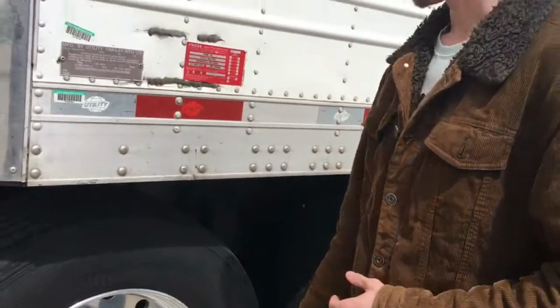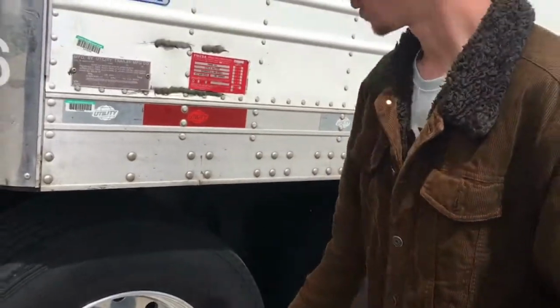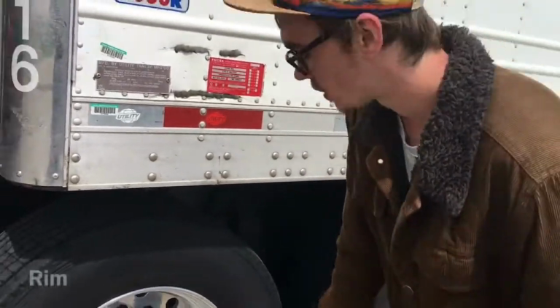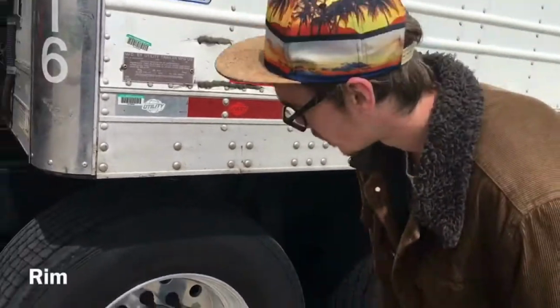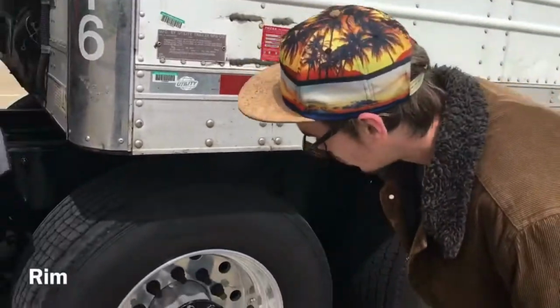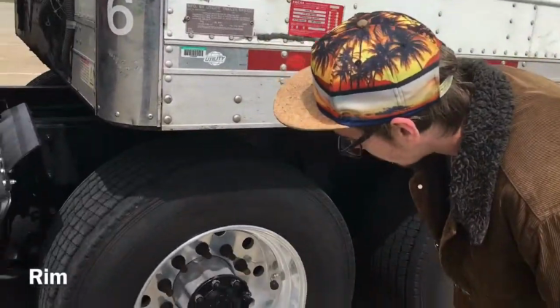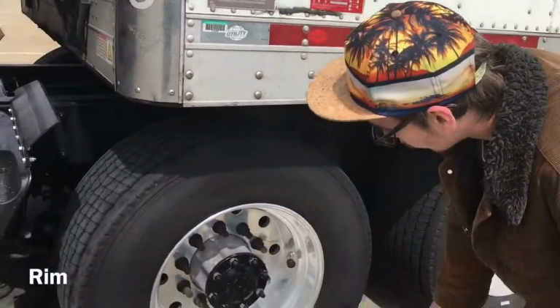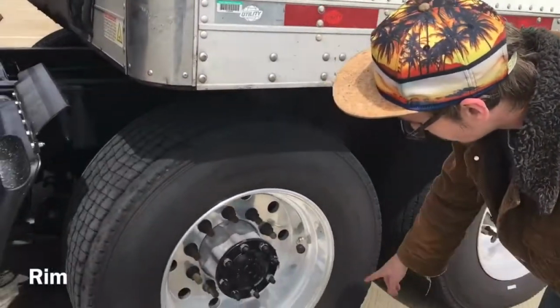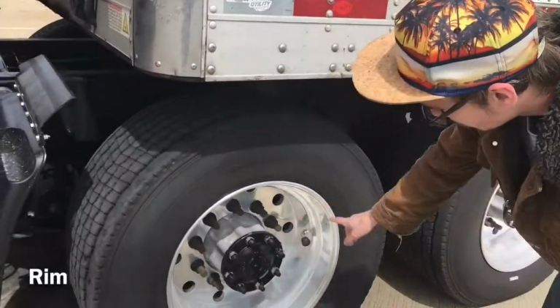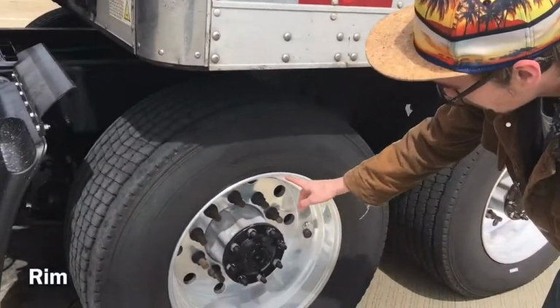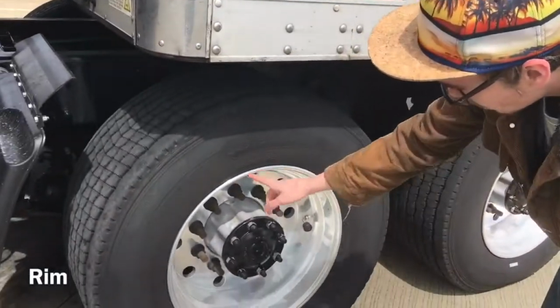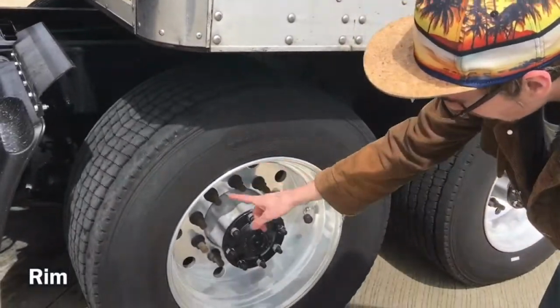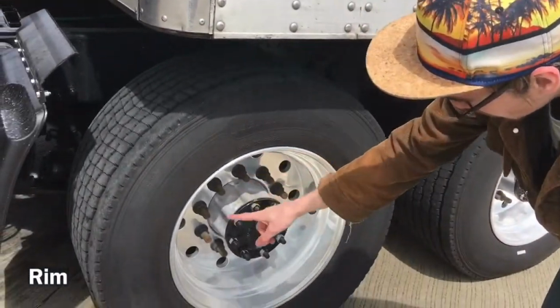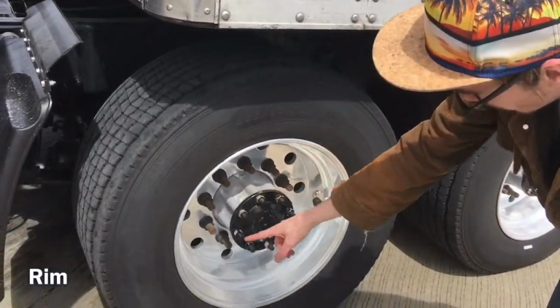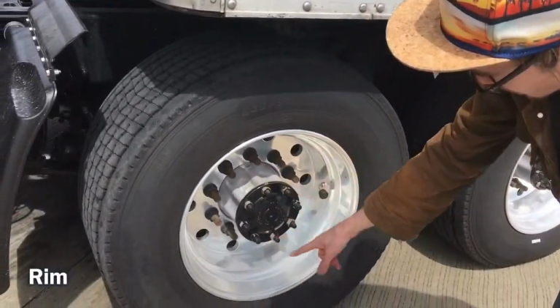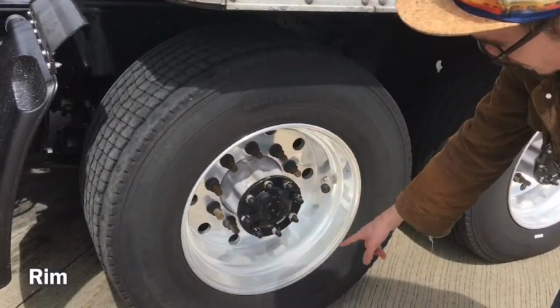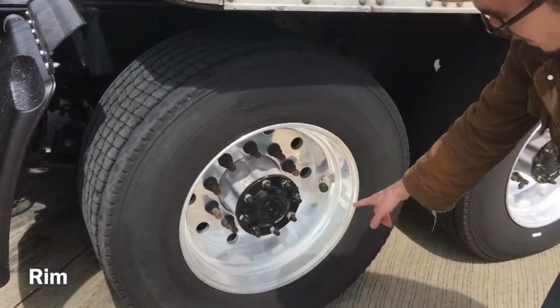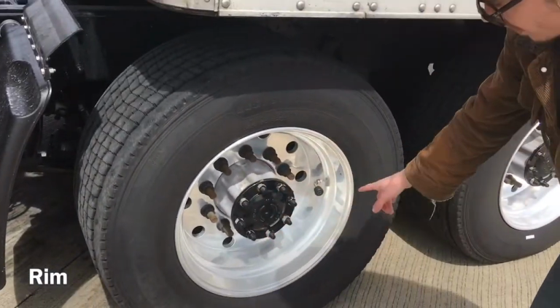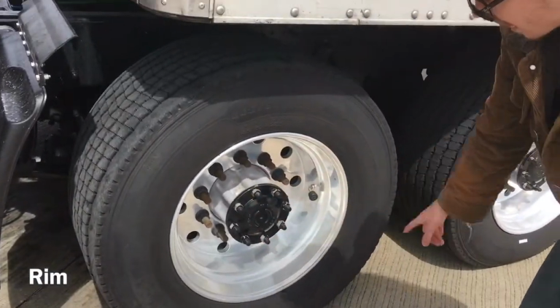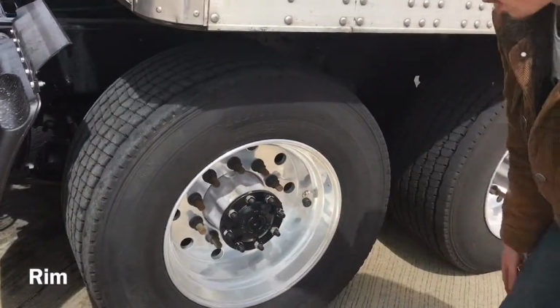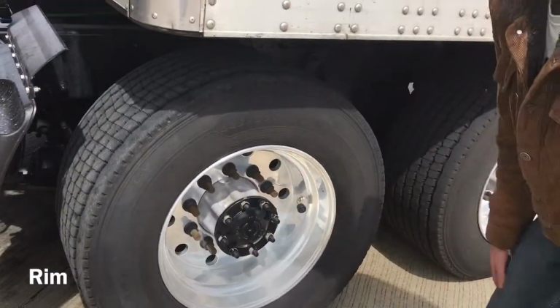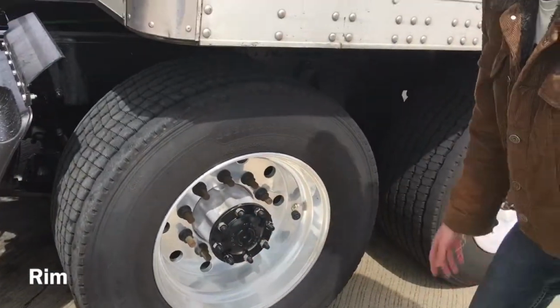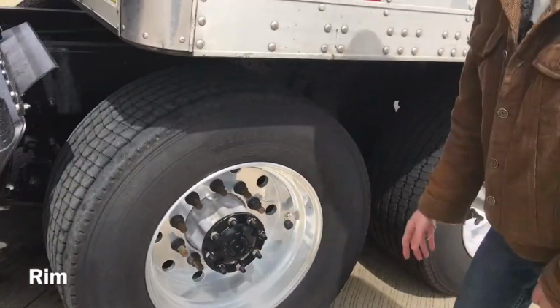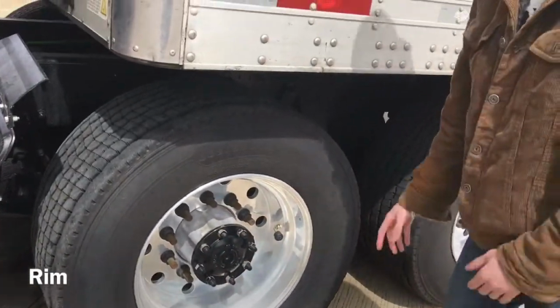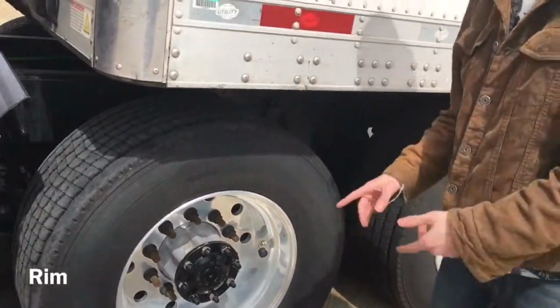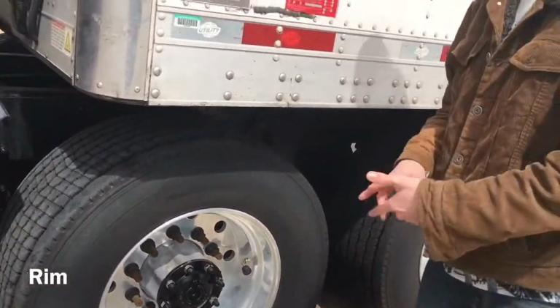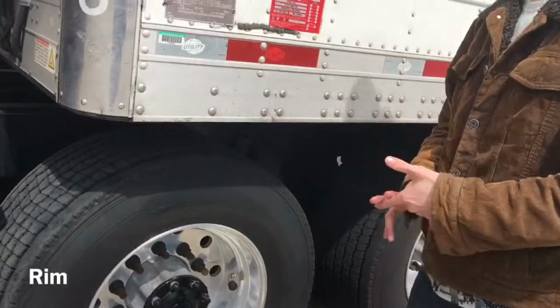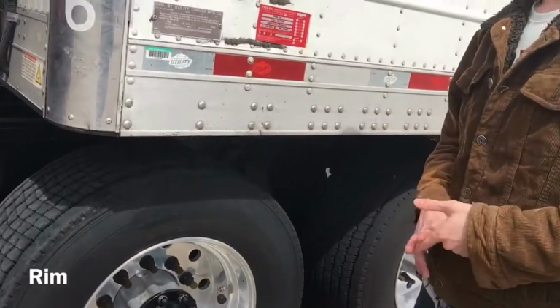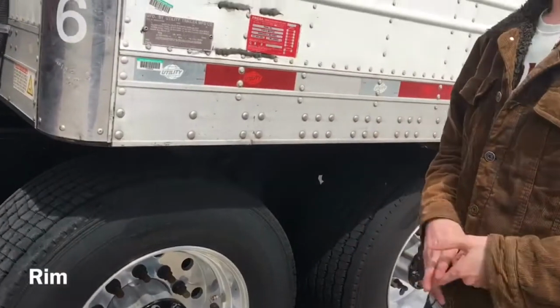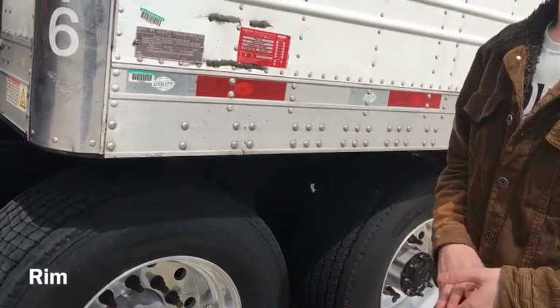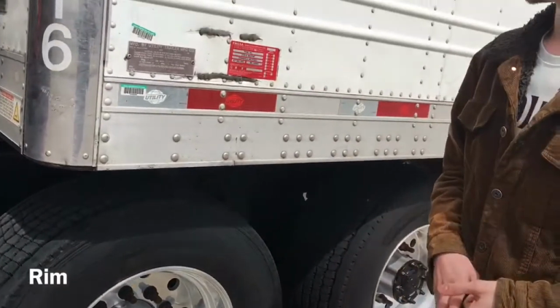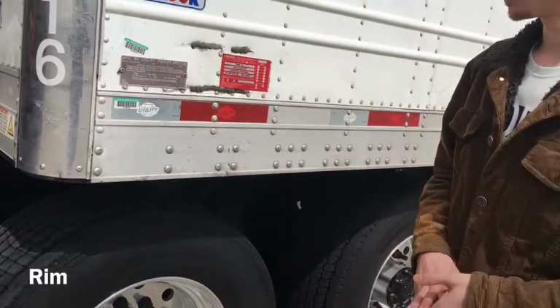I'm going to check my rim — properly mounted and secured, not cracked, bent or broken. There are no unauthorized welds.